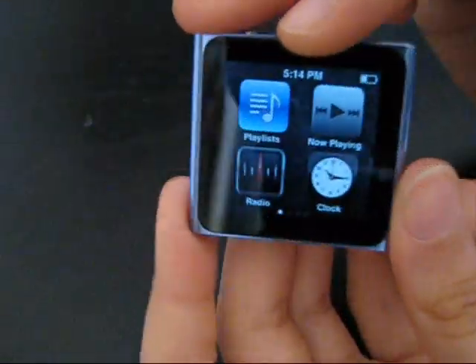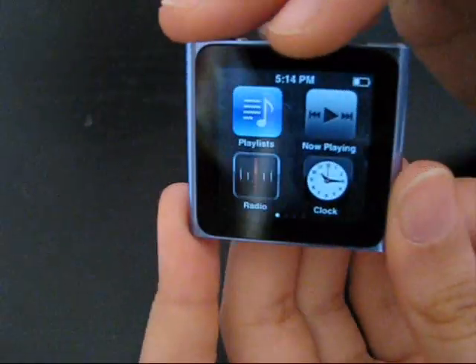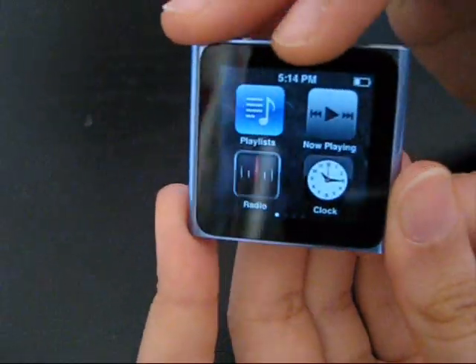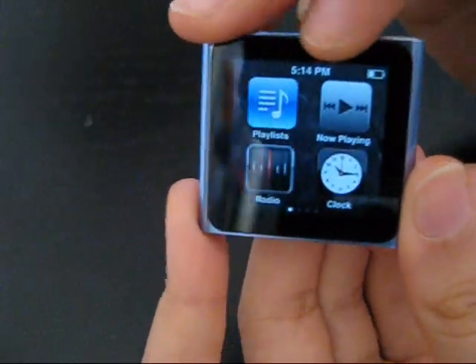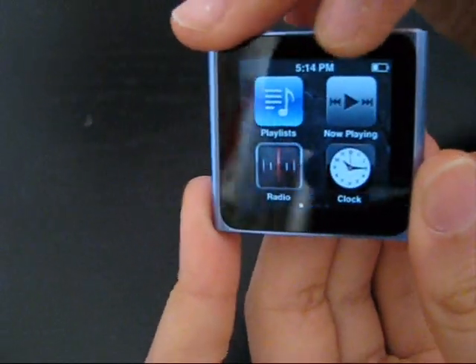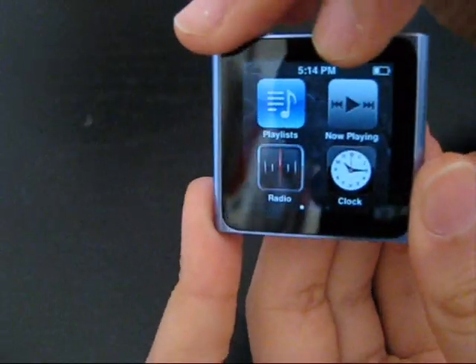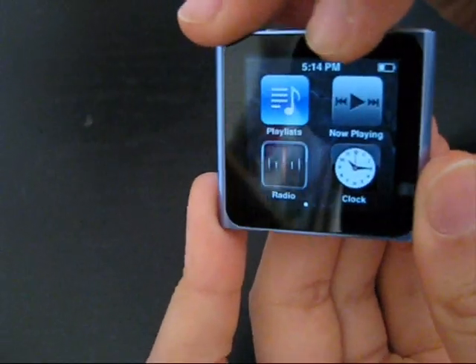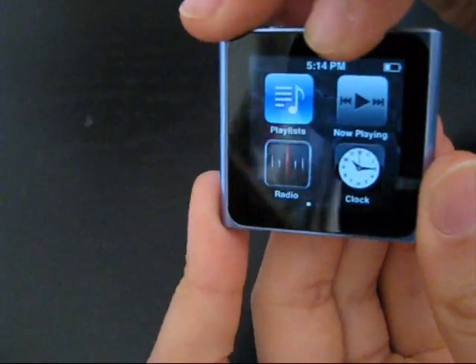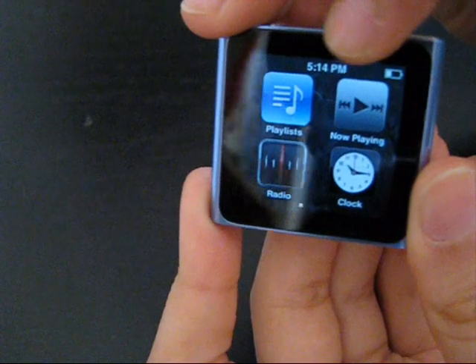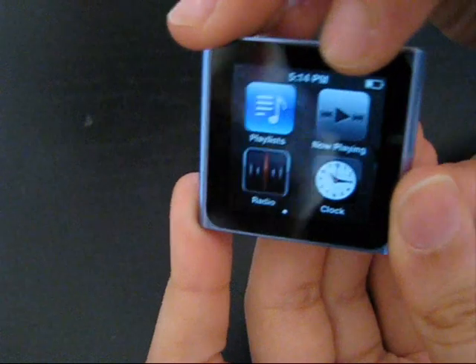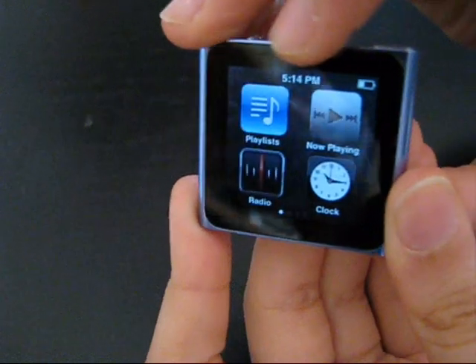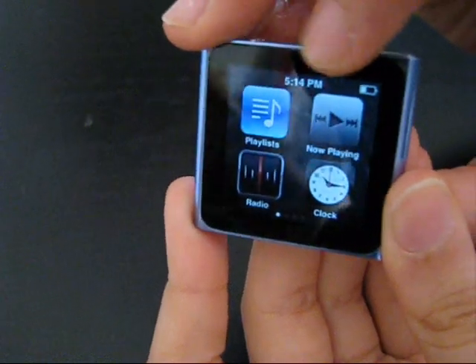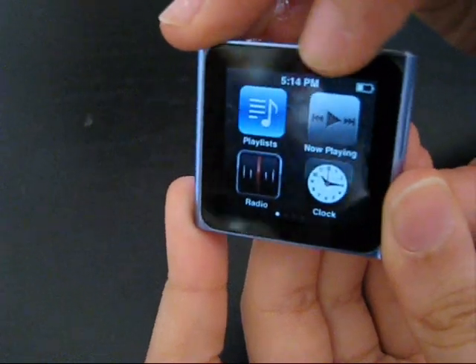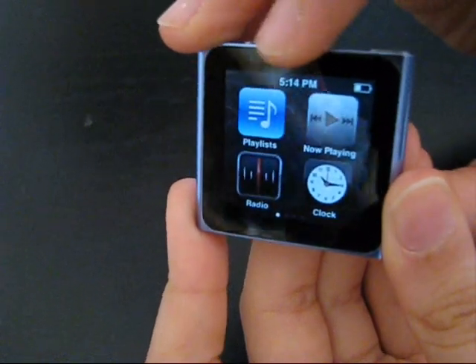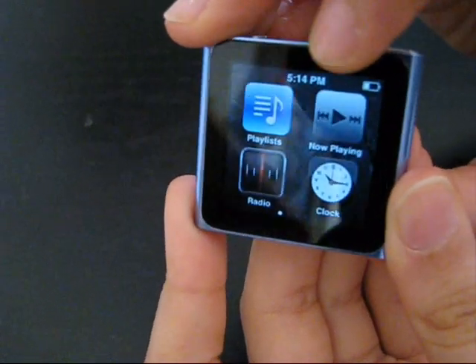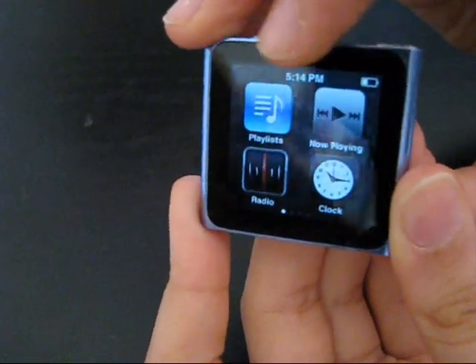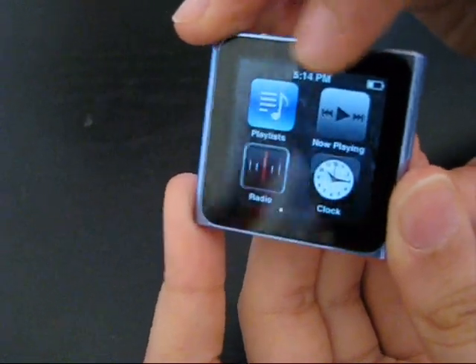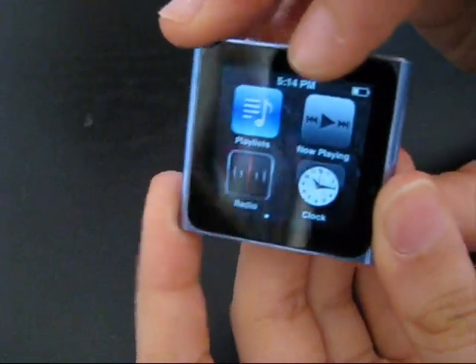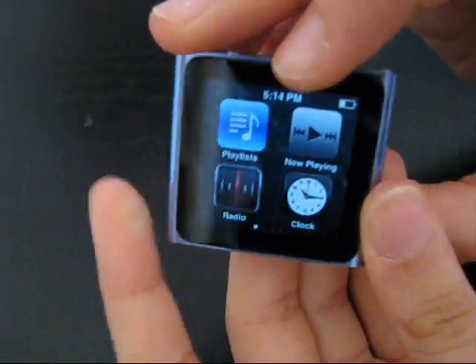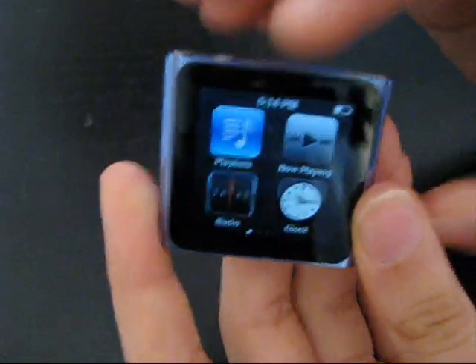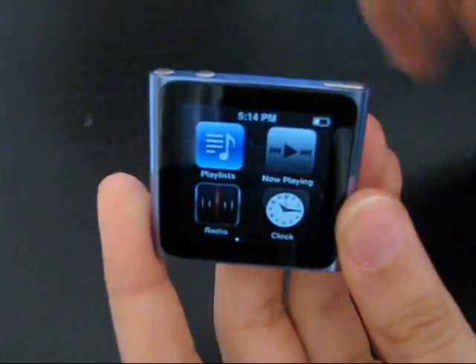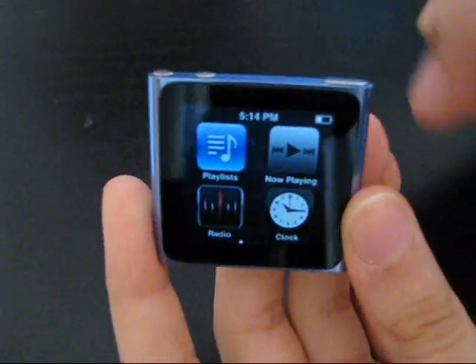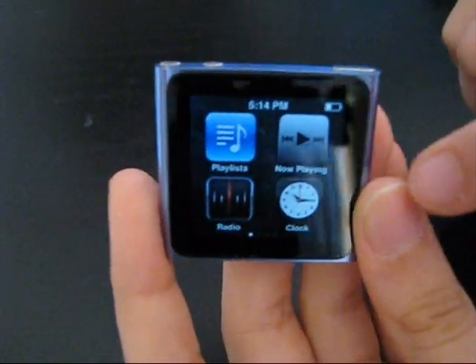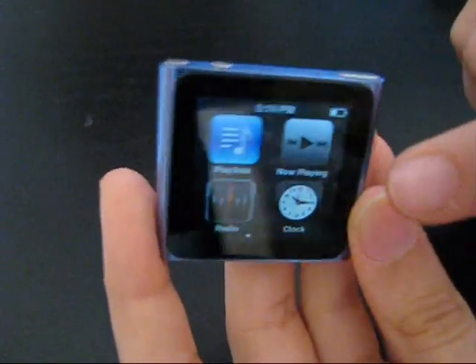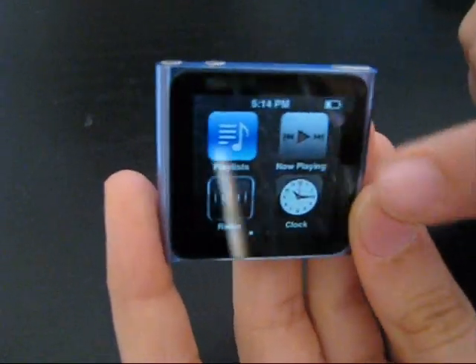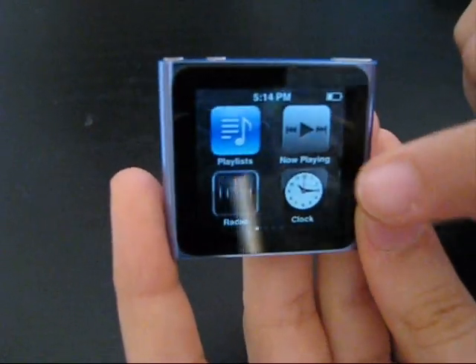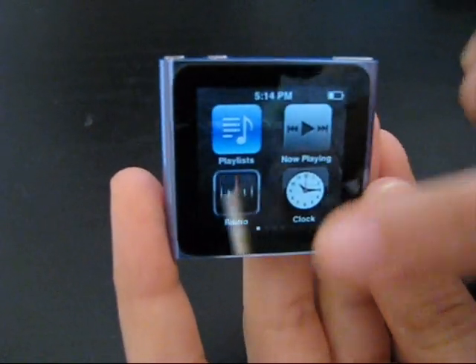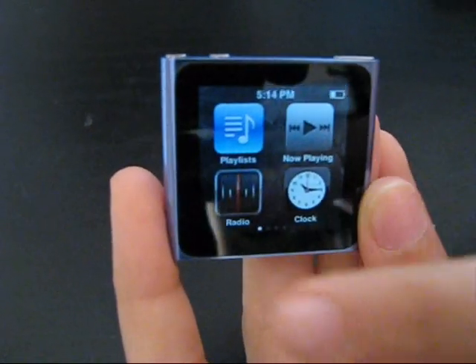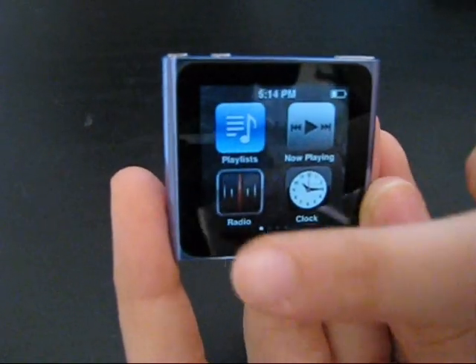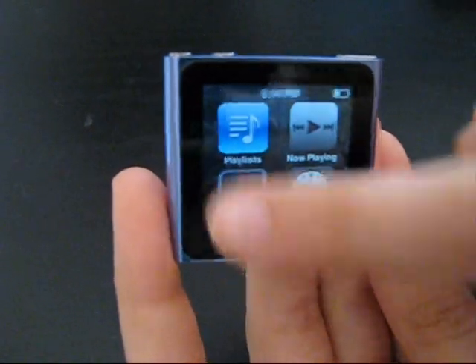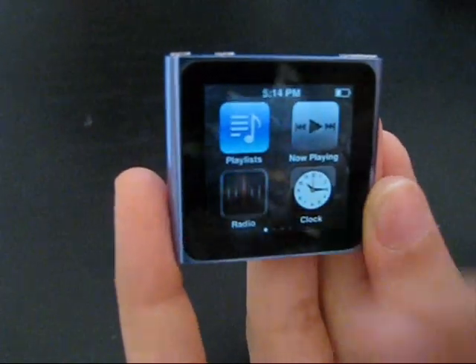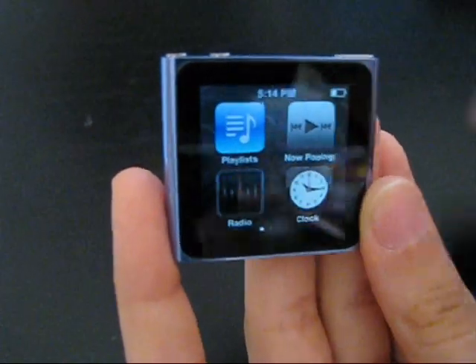You've got the clock up here, and you can set it up. Playing now, radio.